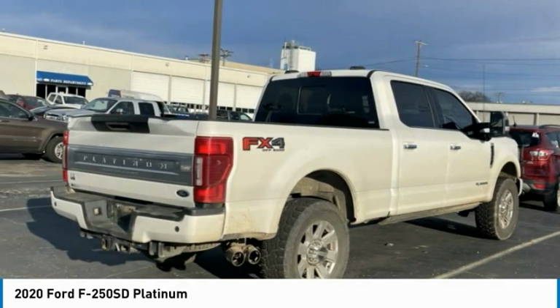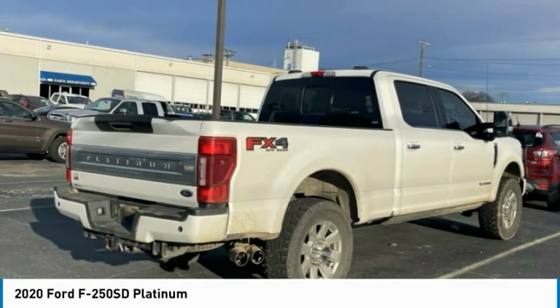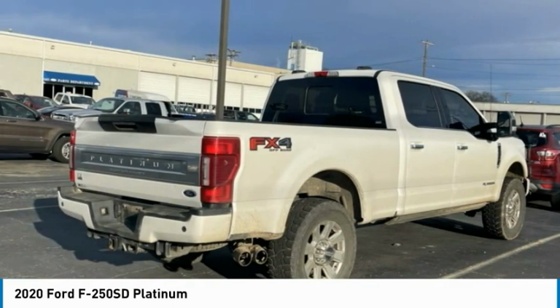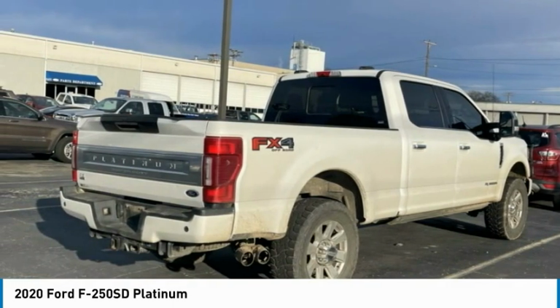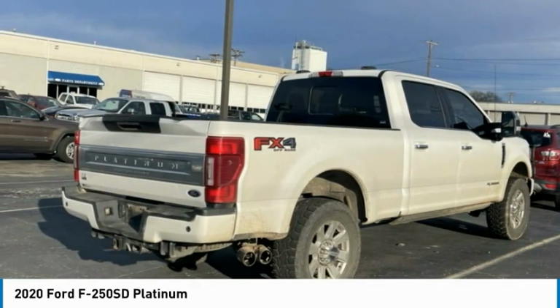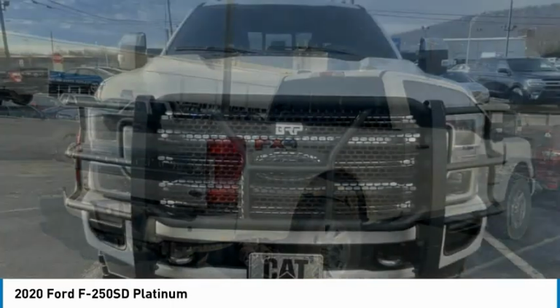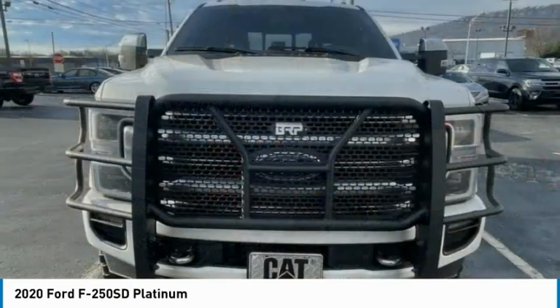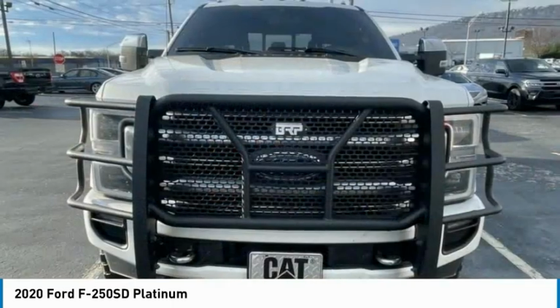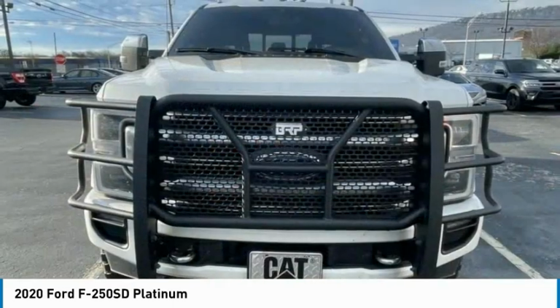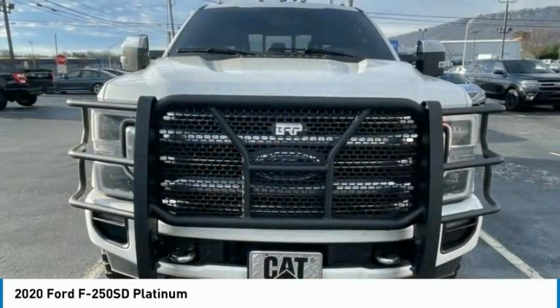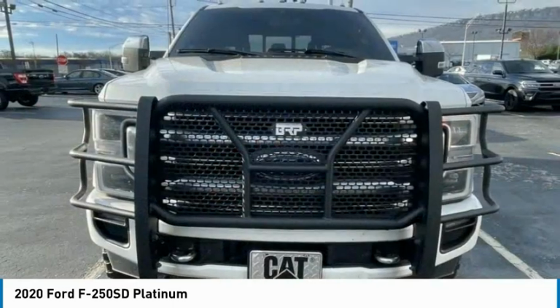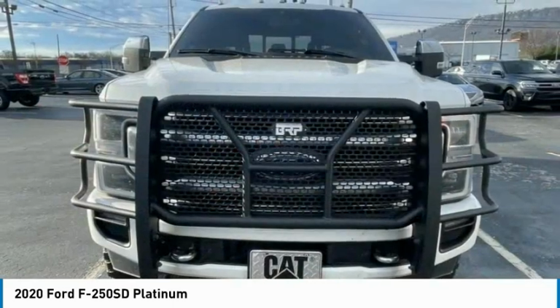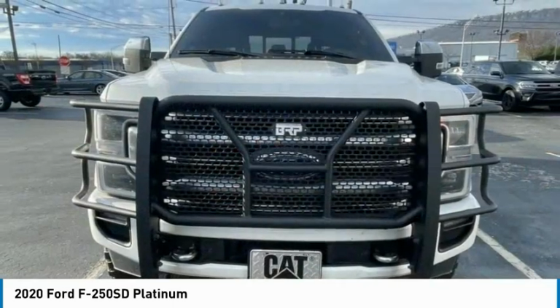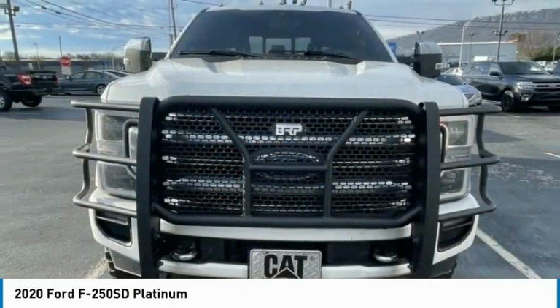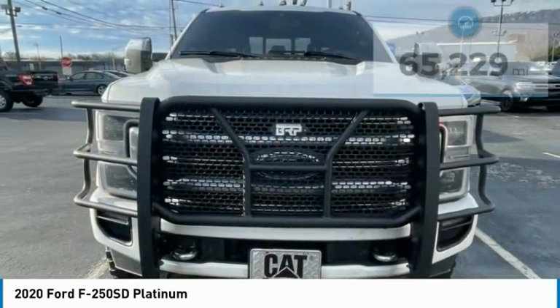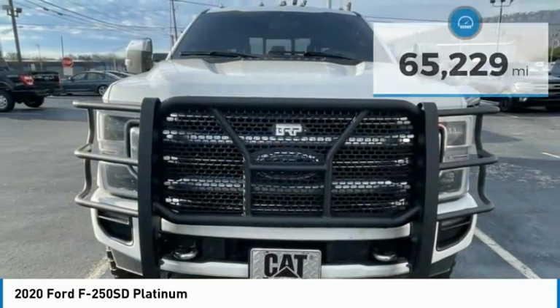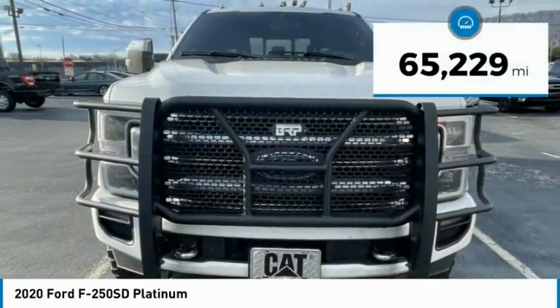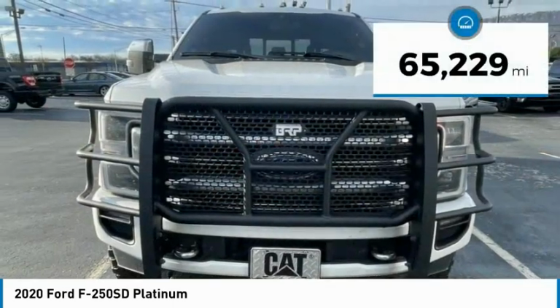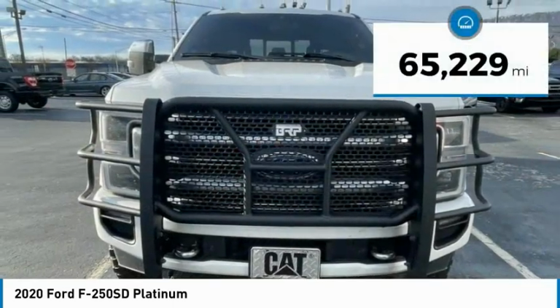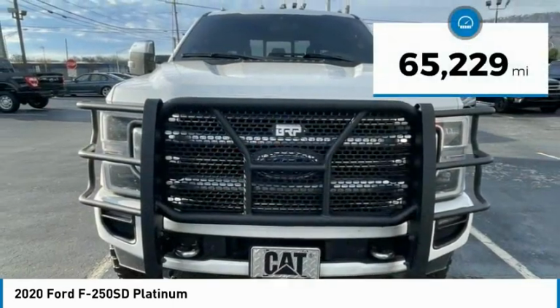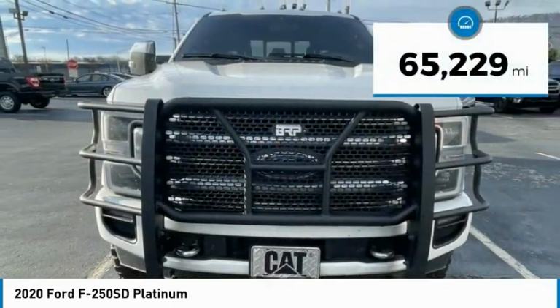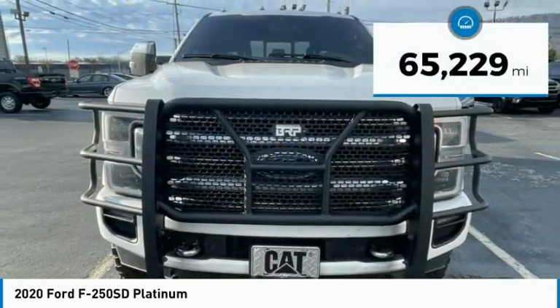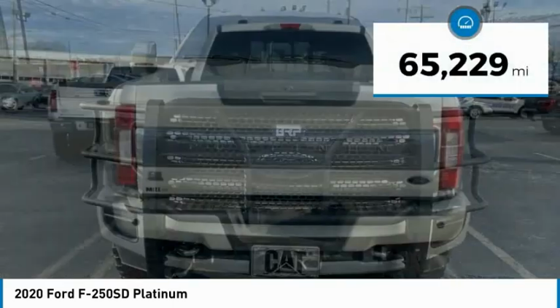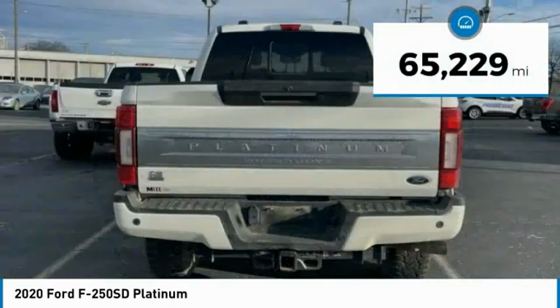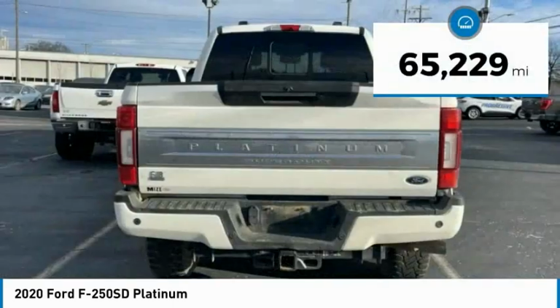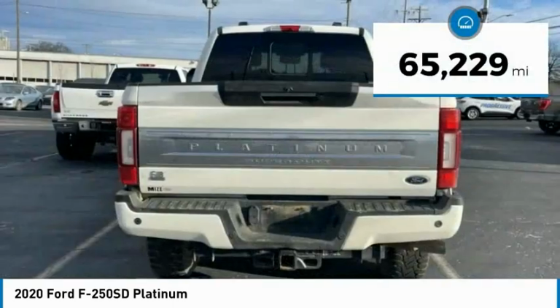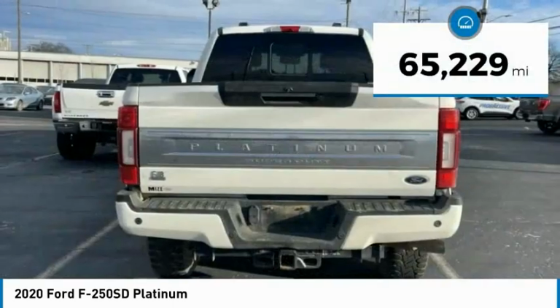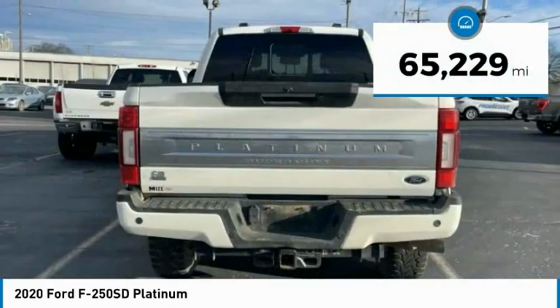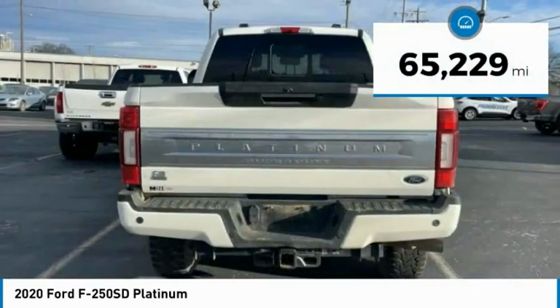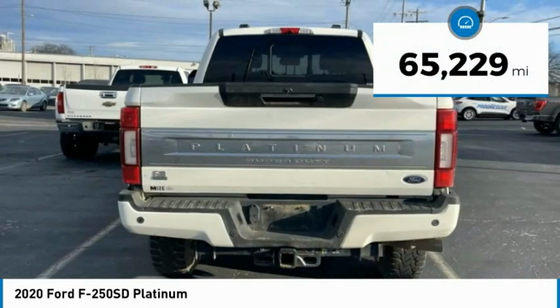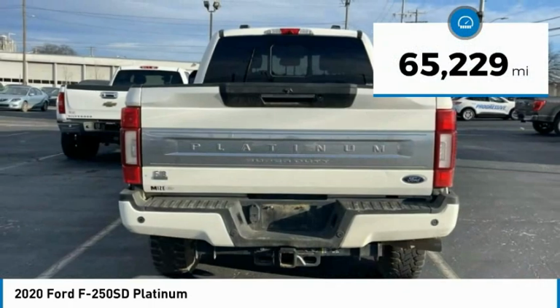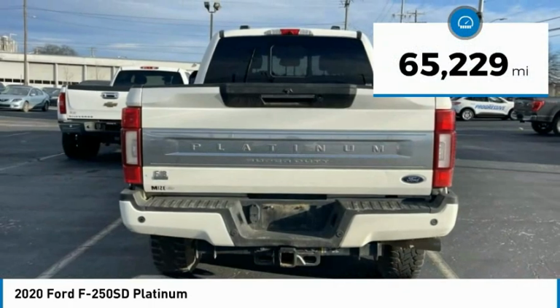Ford F-250 Super Duty. This vehicle has less than 70,000 miles.